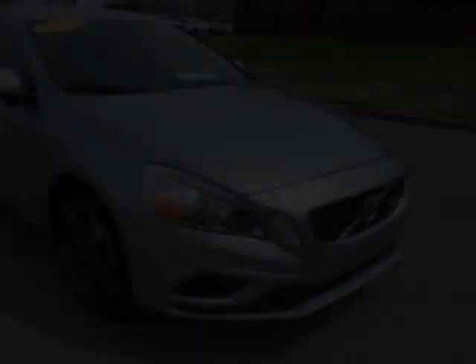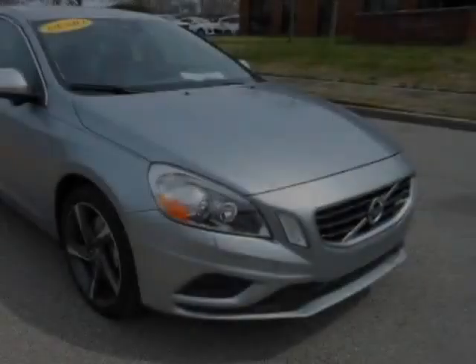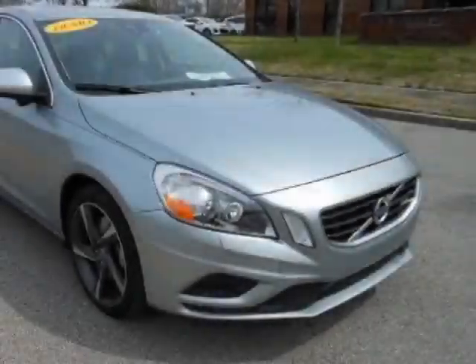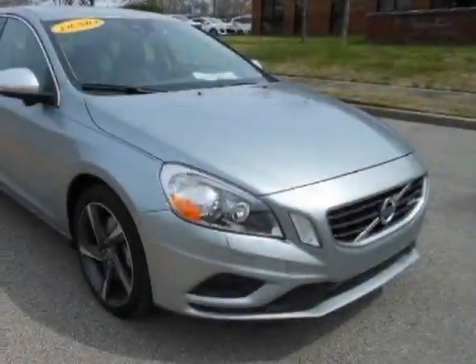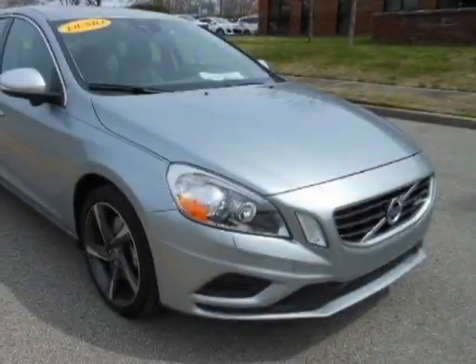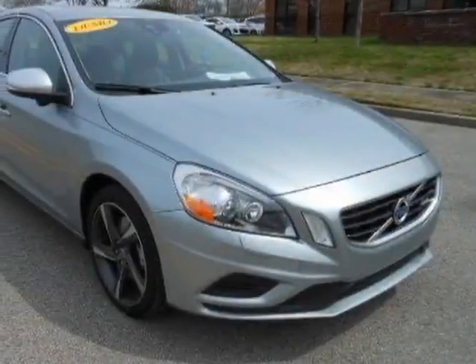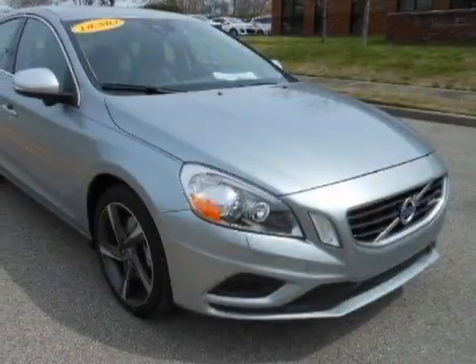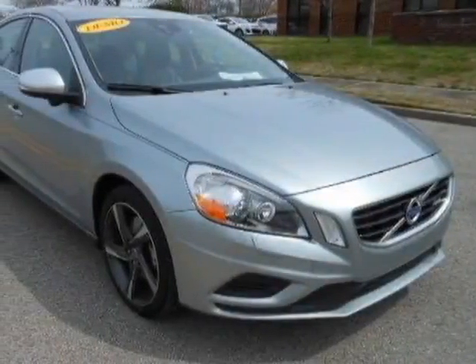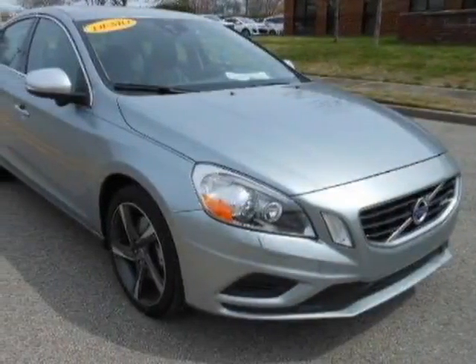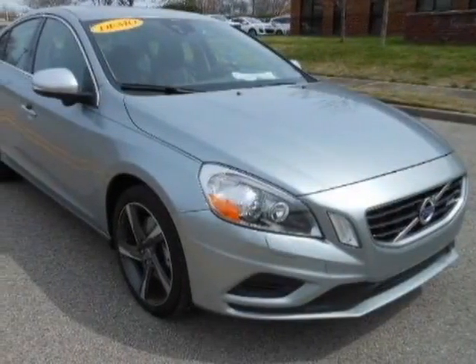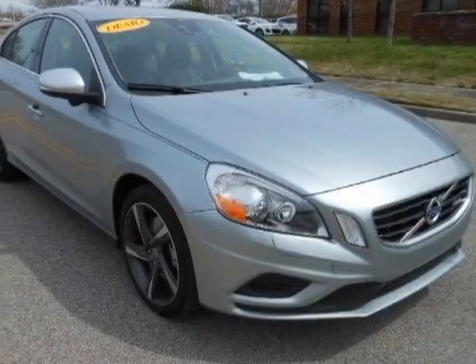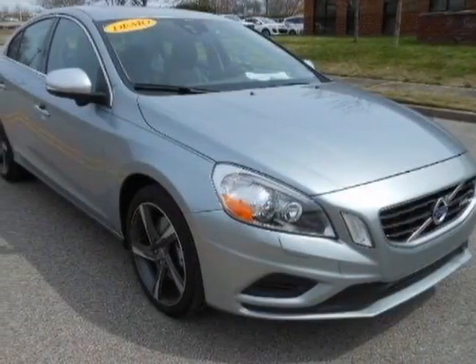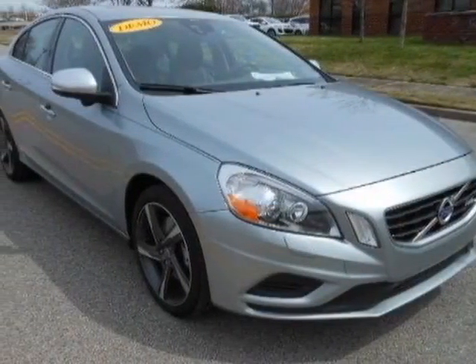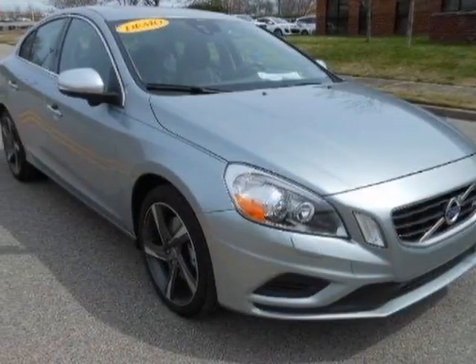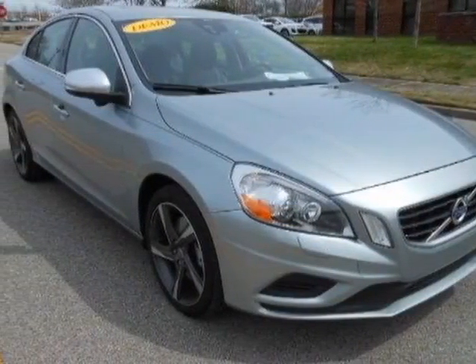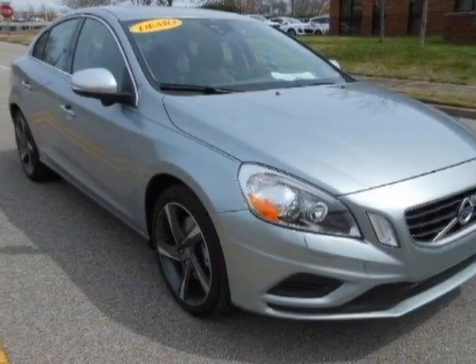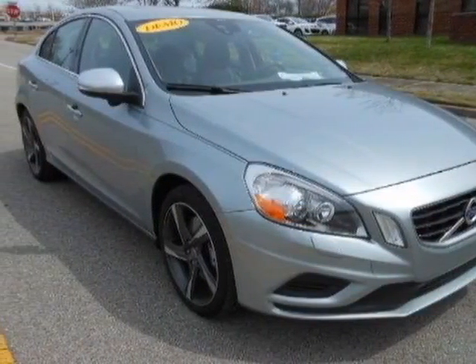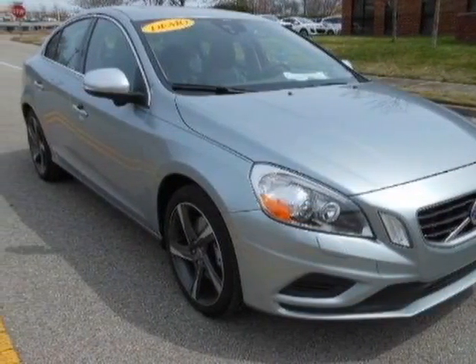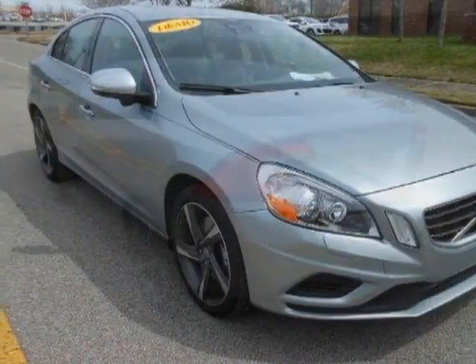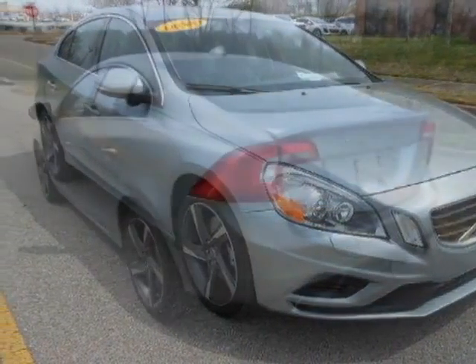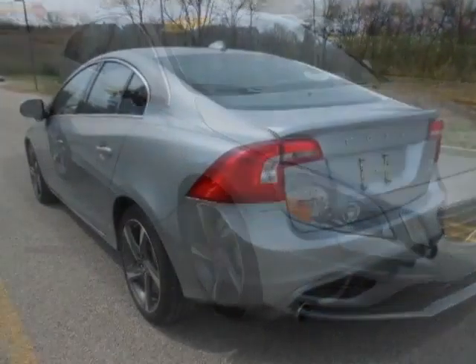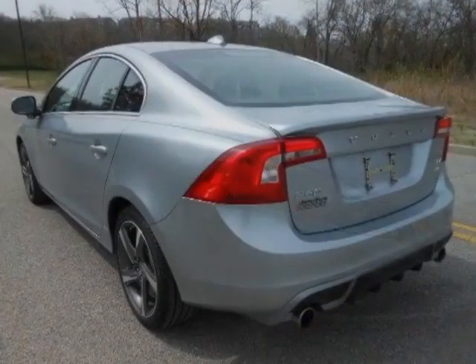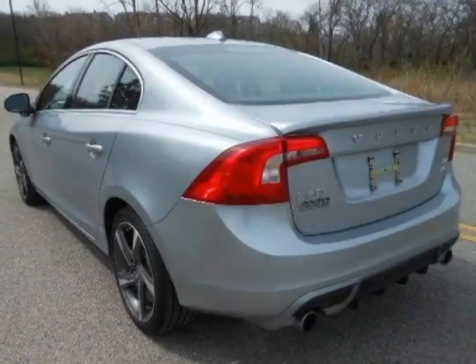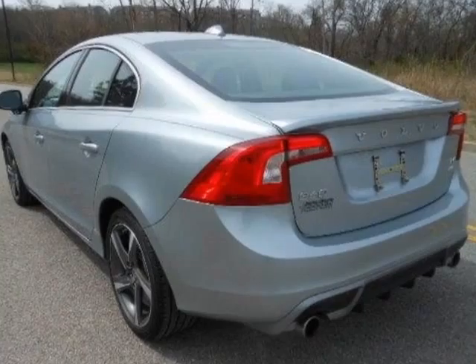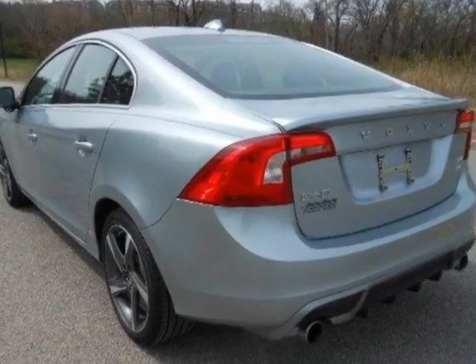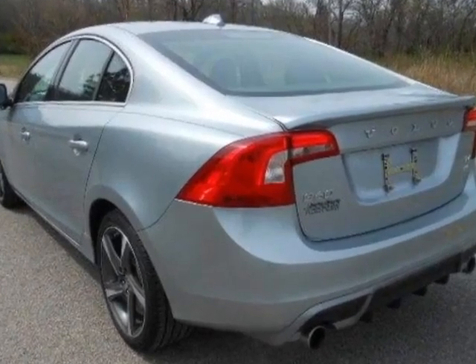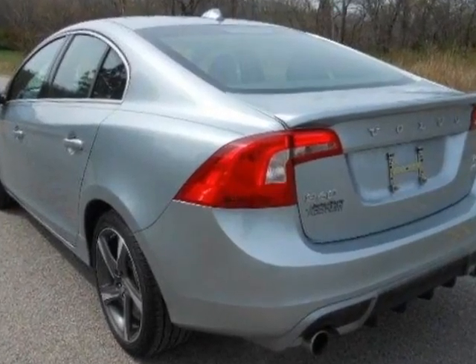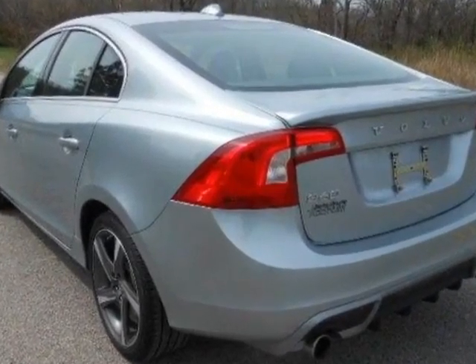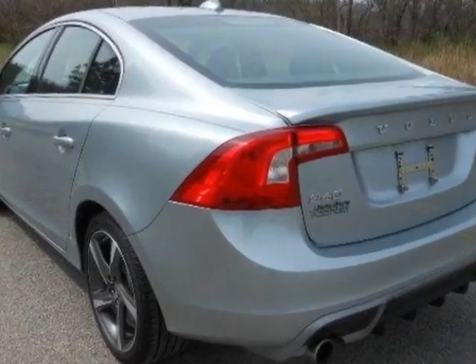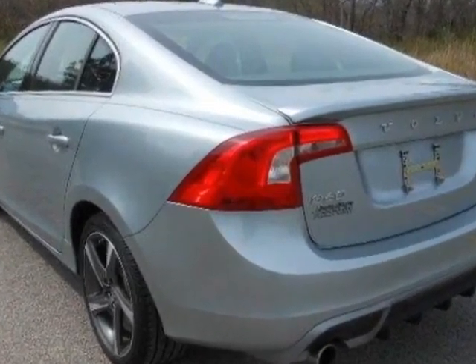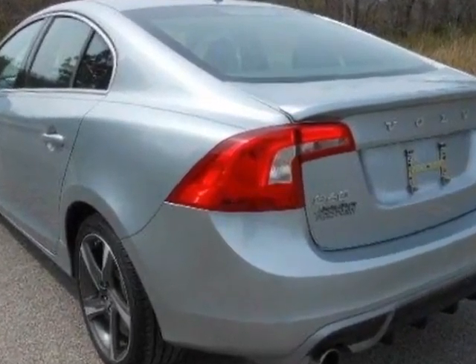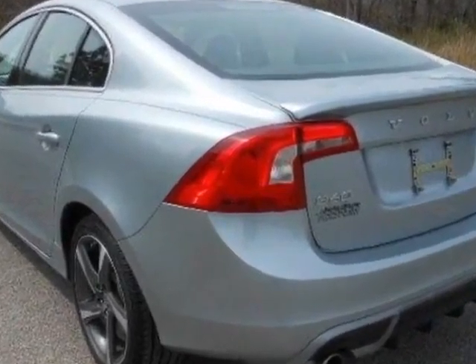Look at this new 2013 Volvo S60. For your protection, this vehicle has a full factory warranty.